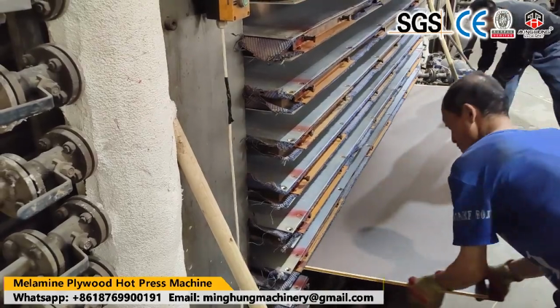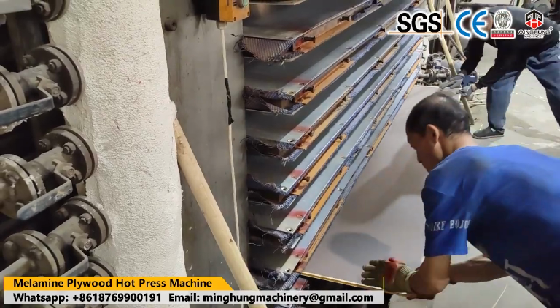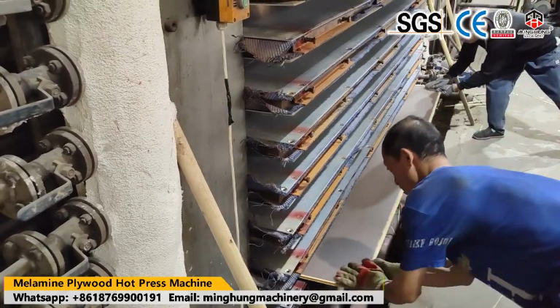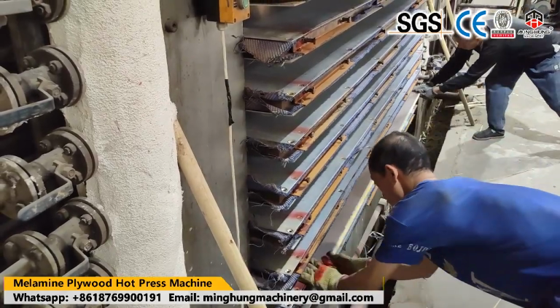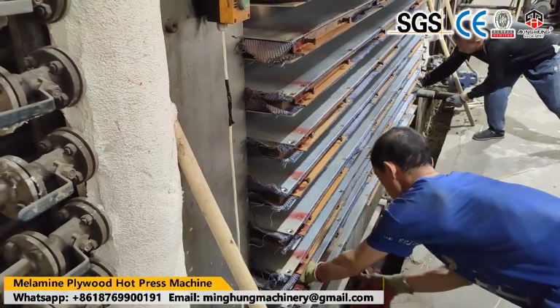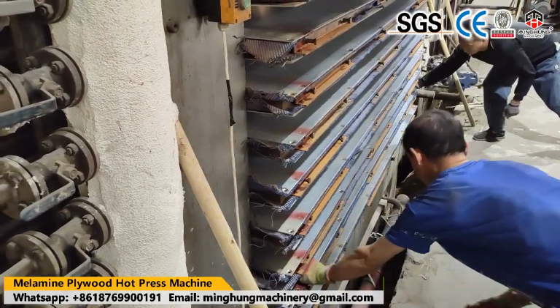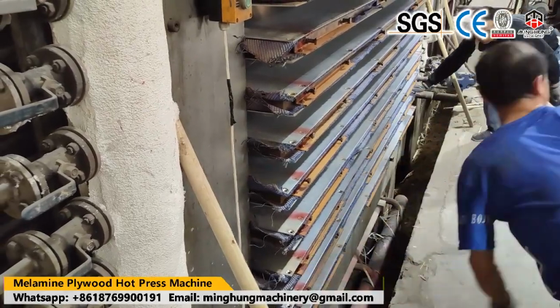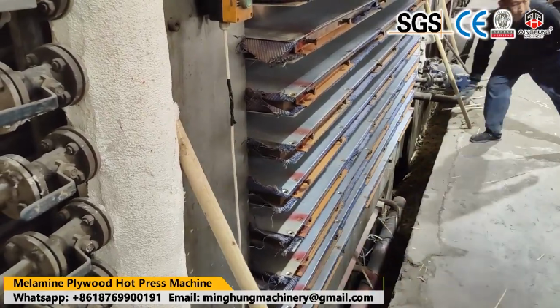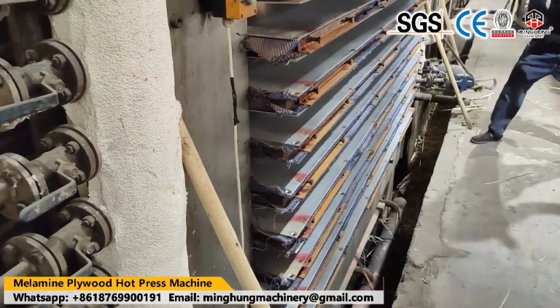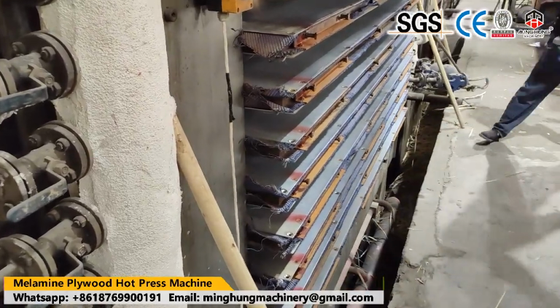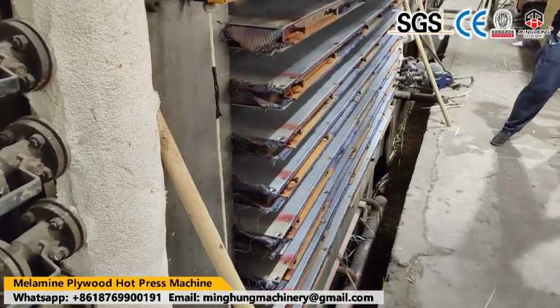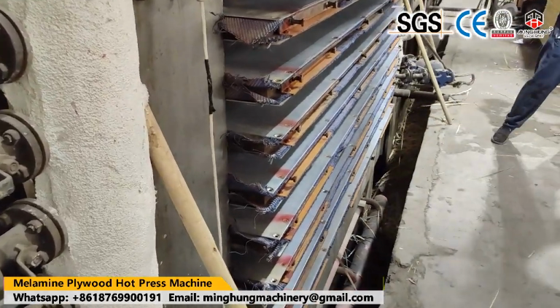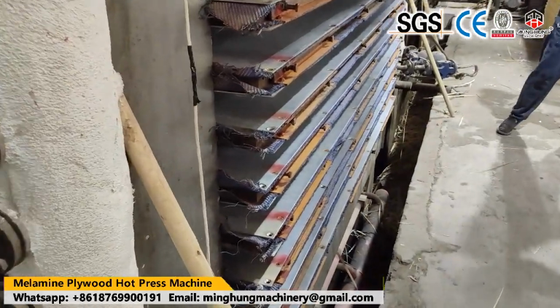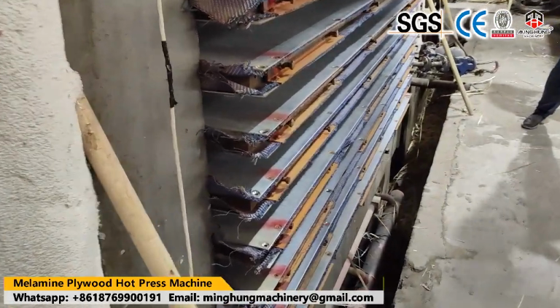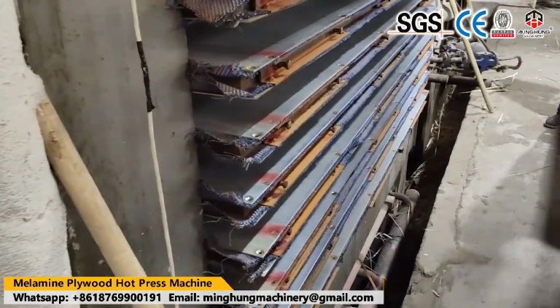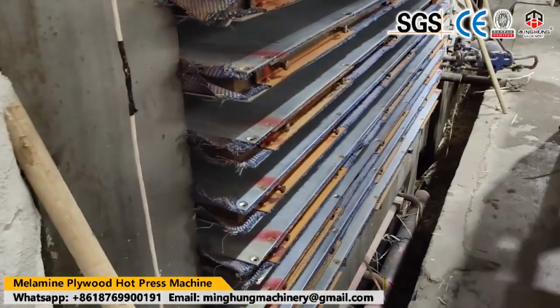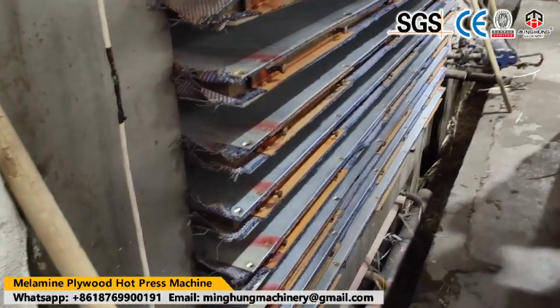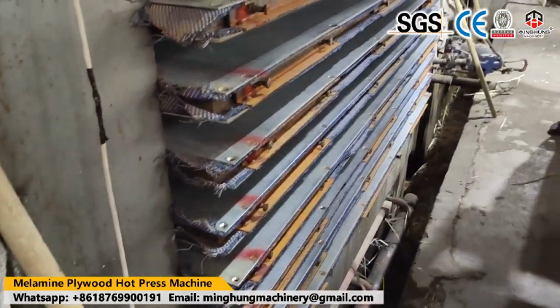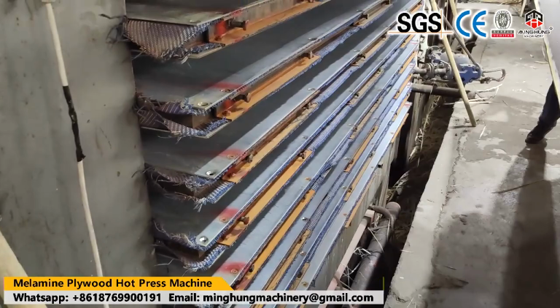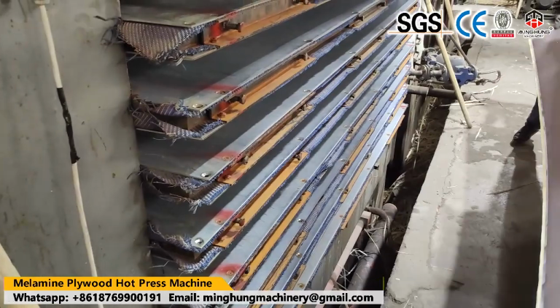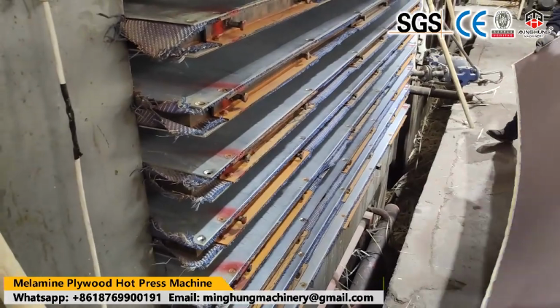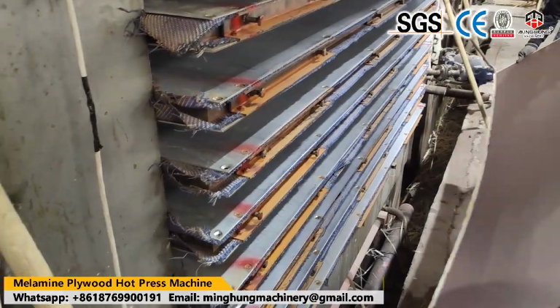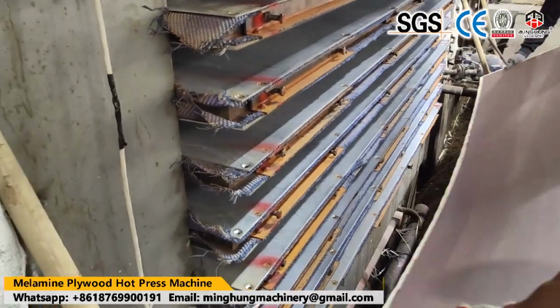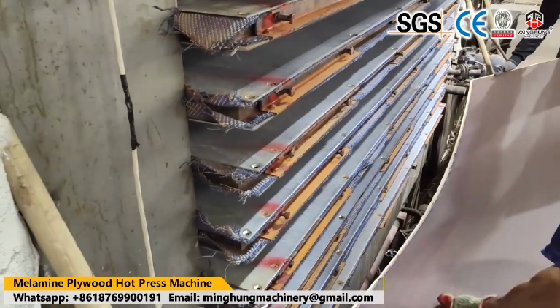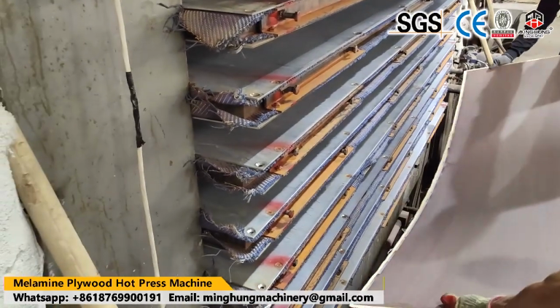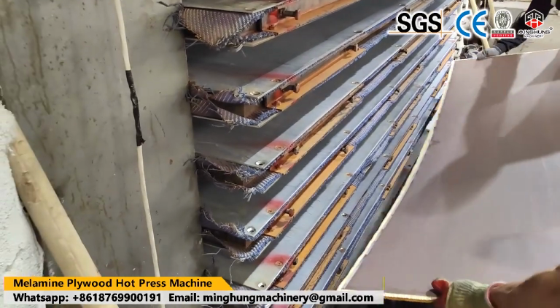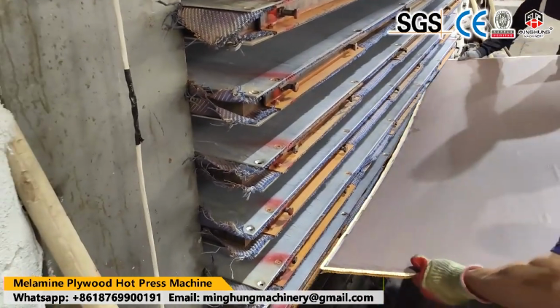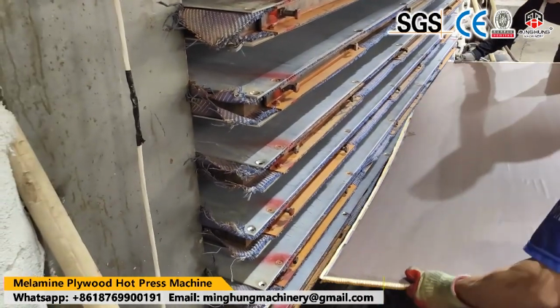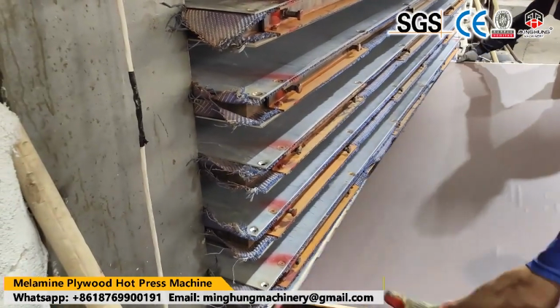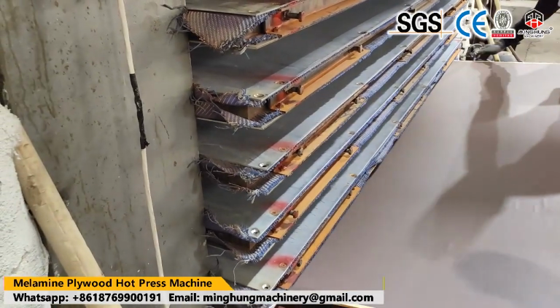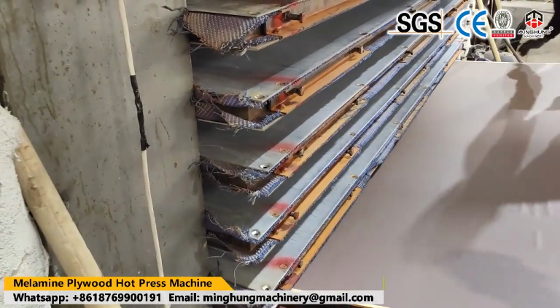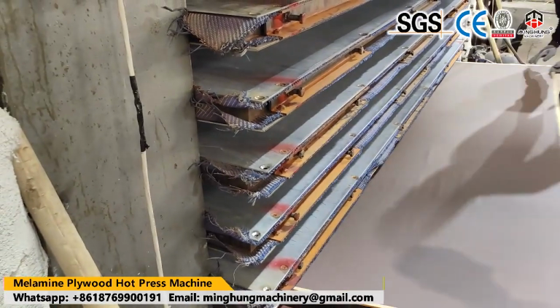And if your plywood size is bigger or smaller, do not worry — we can customize our machine for you.